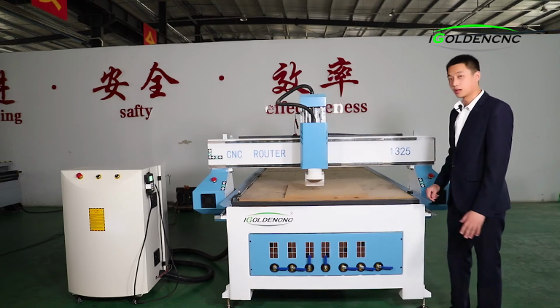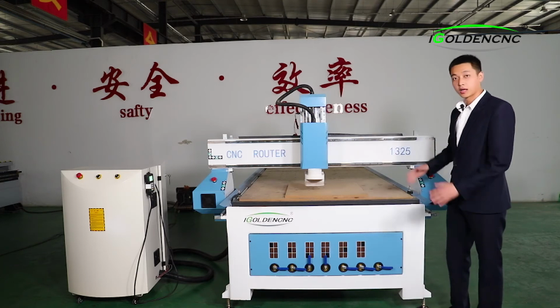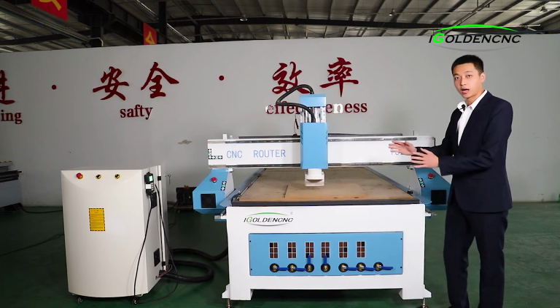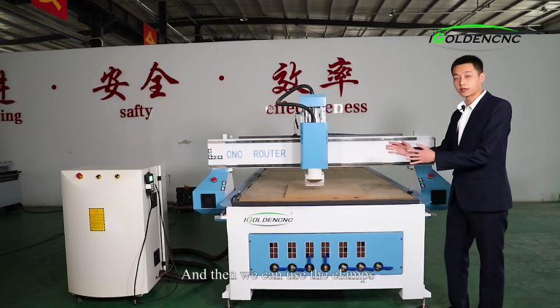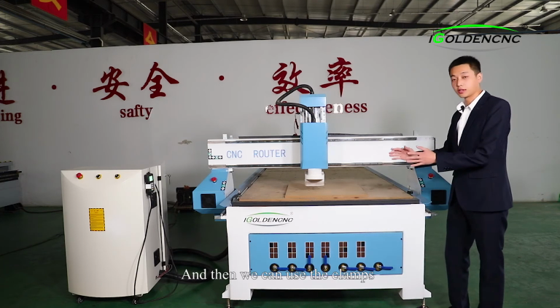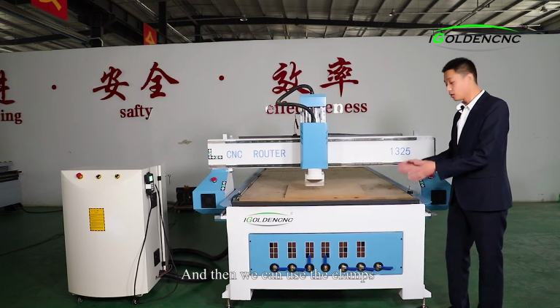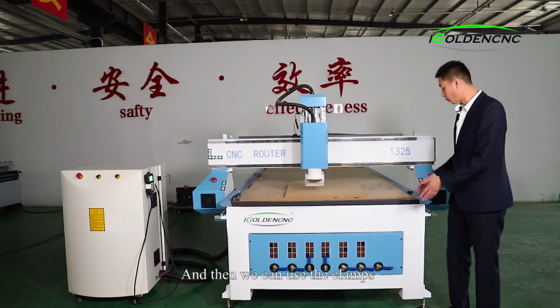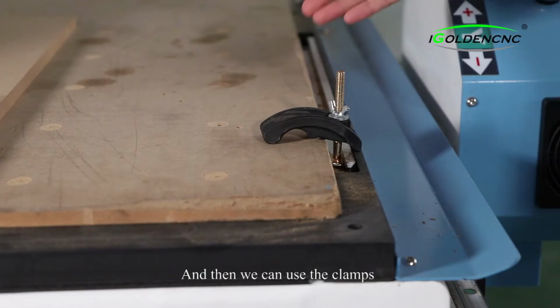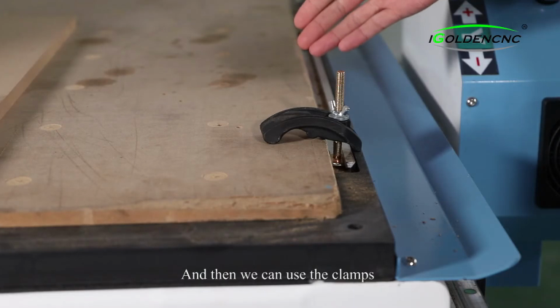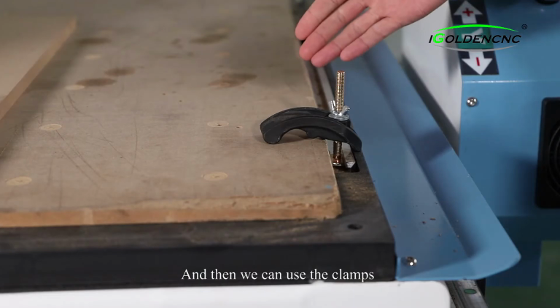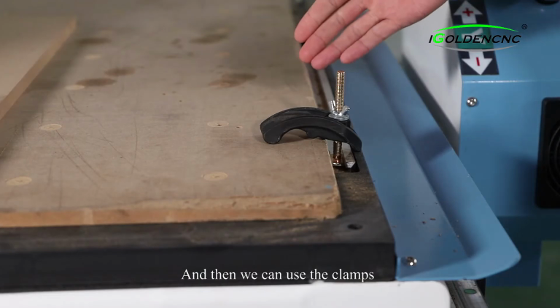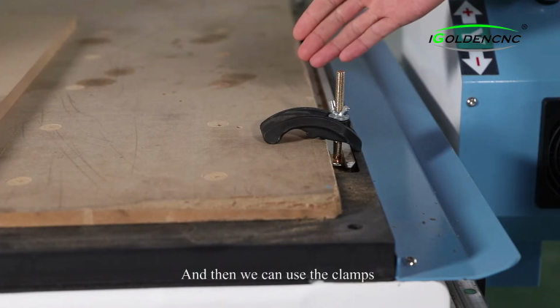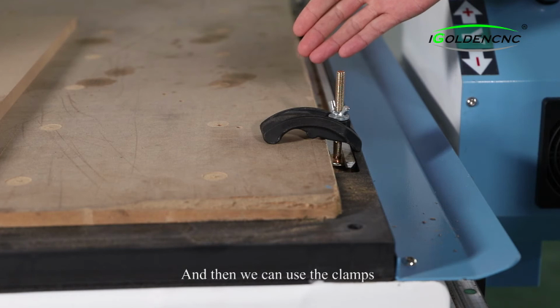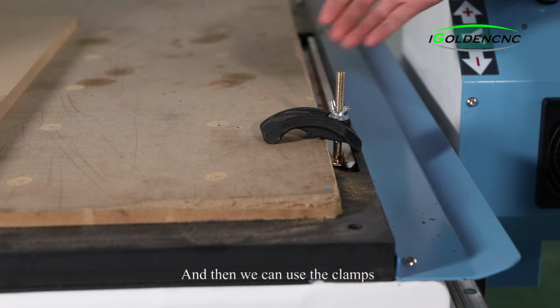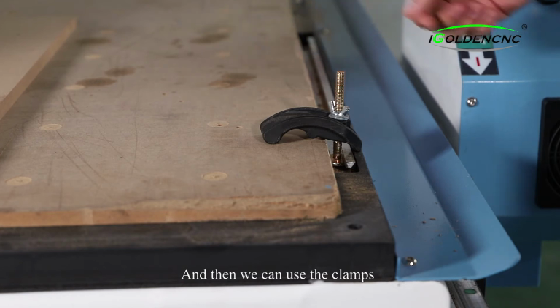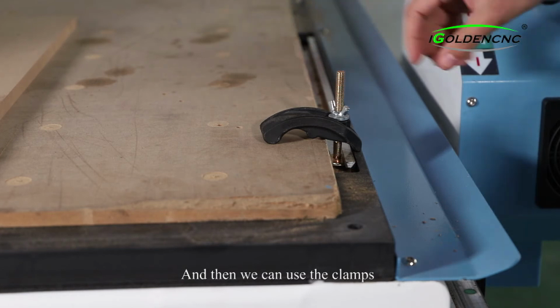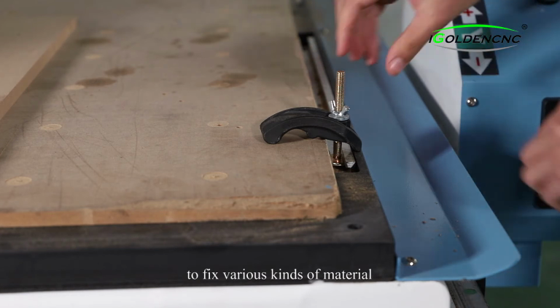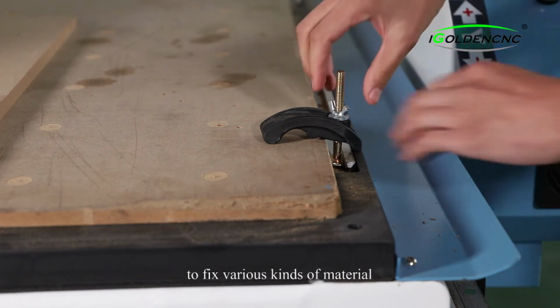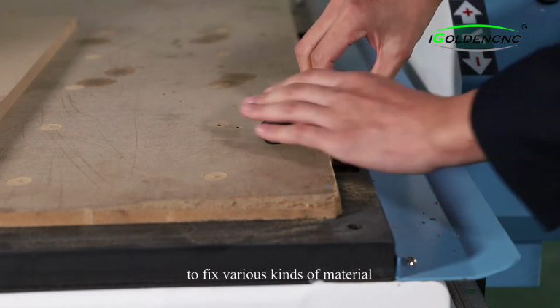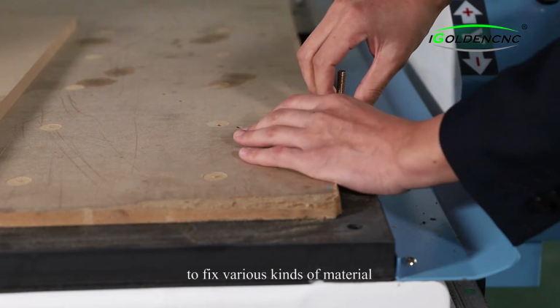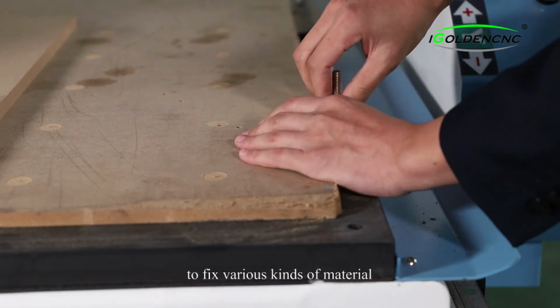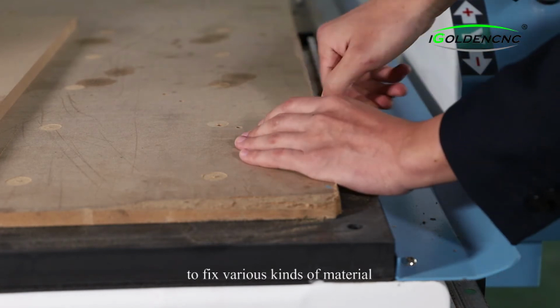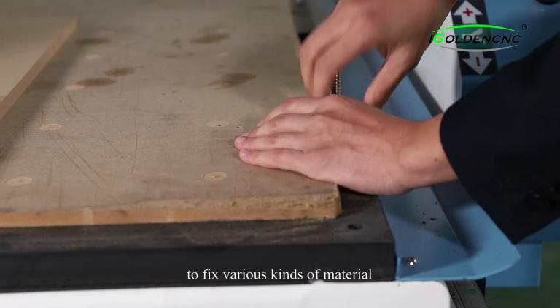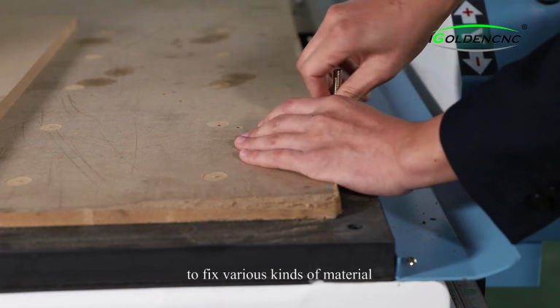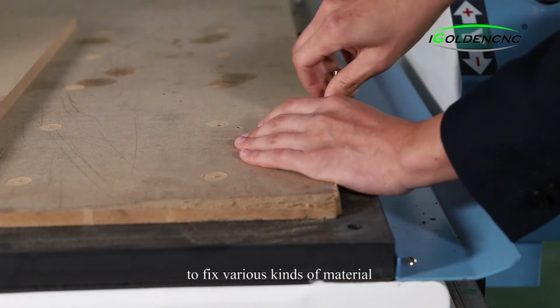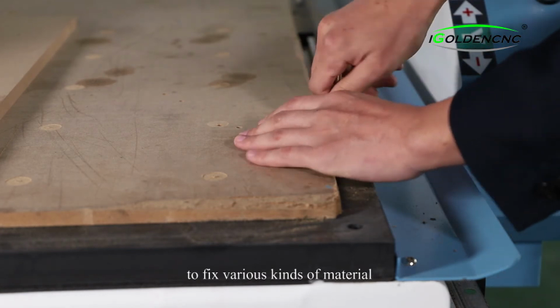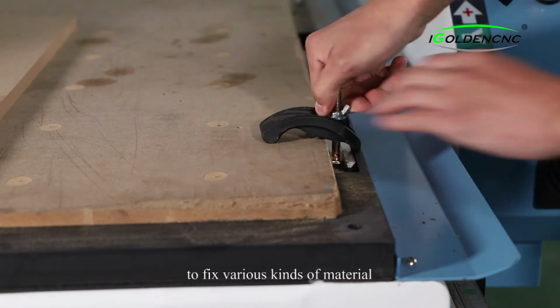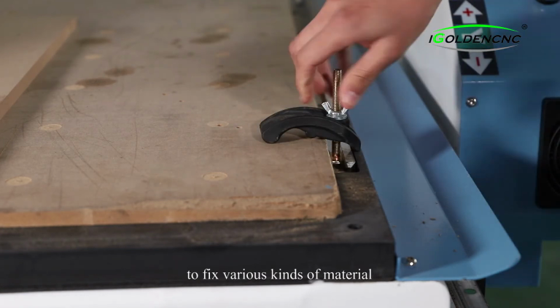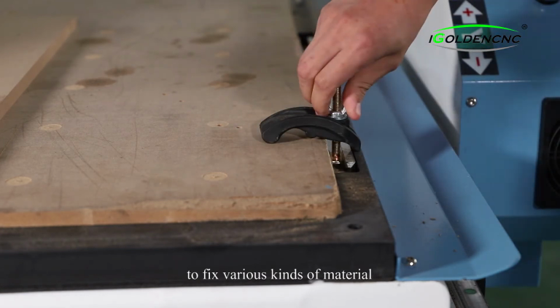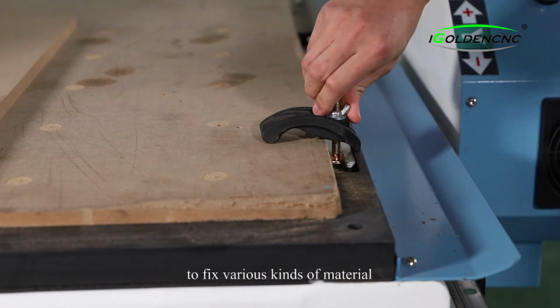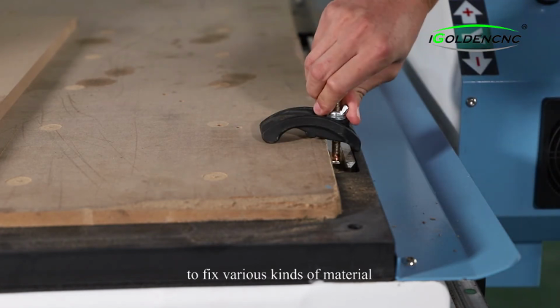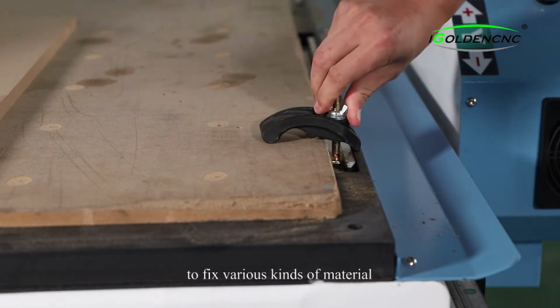We can also use the clamps to fix various kinds of material.